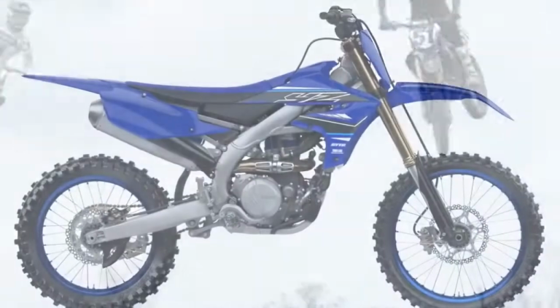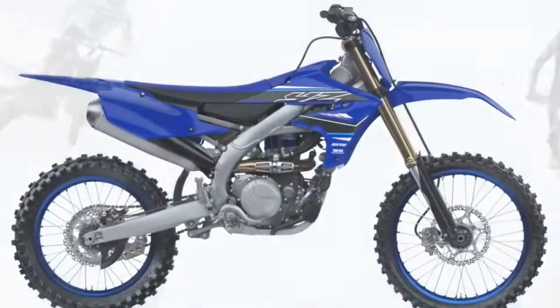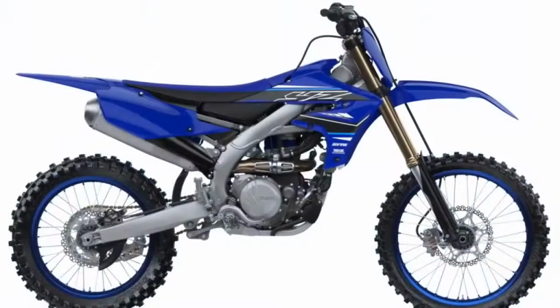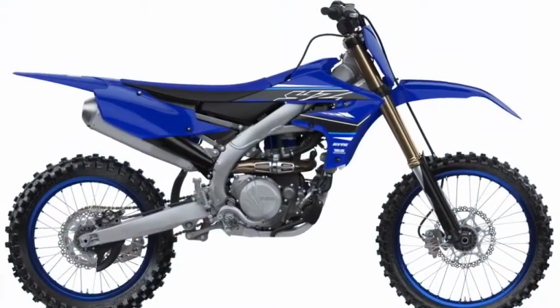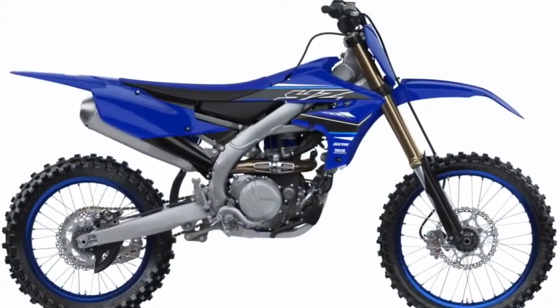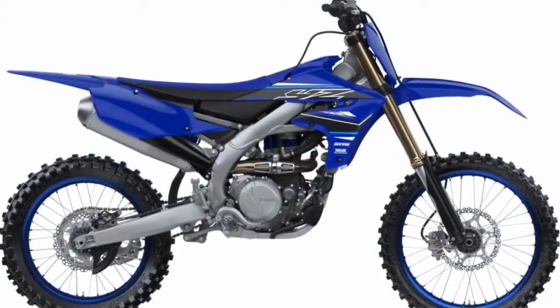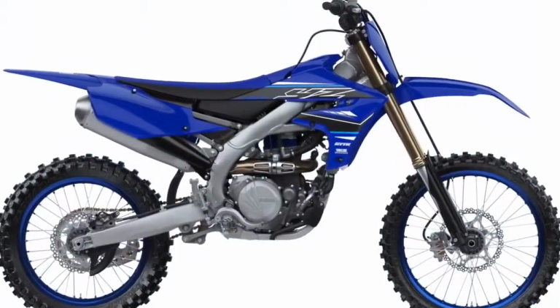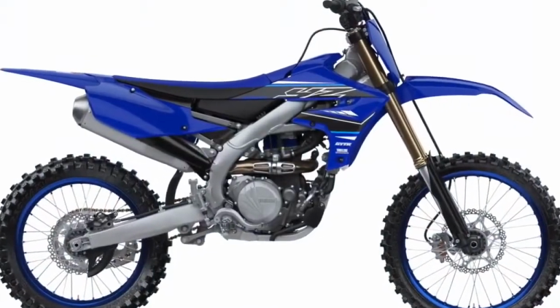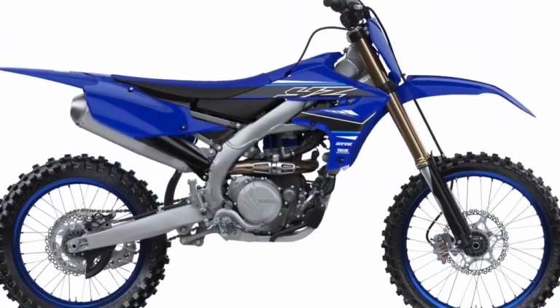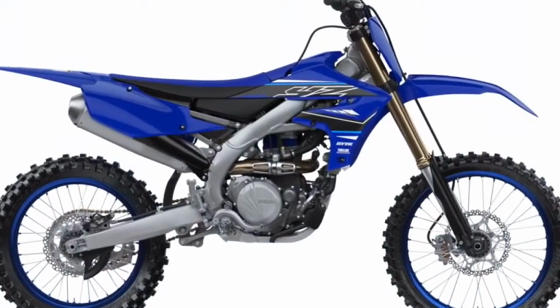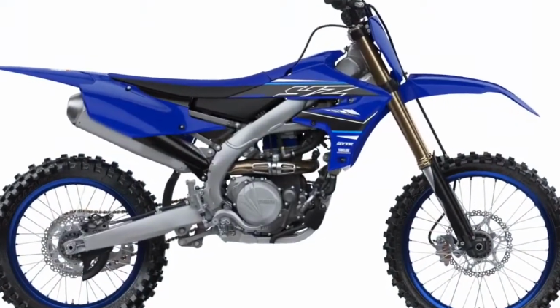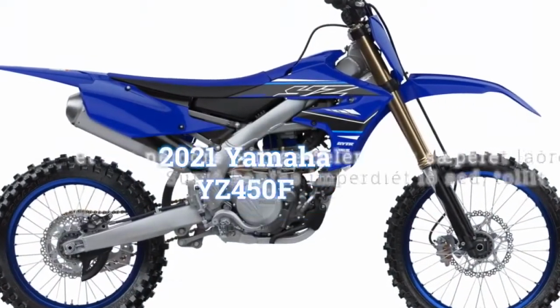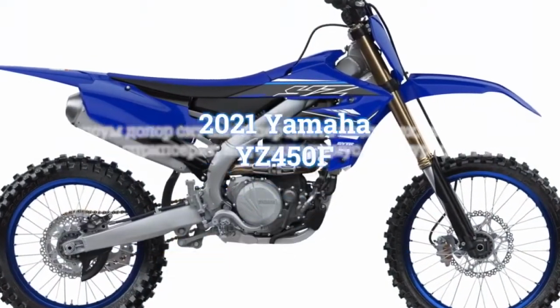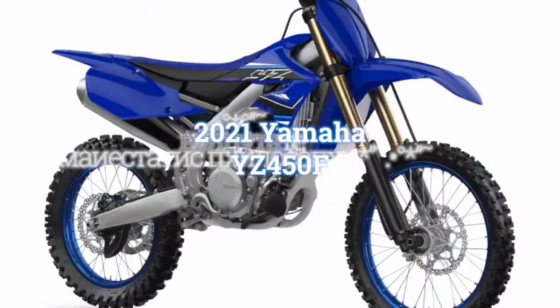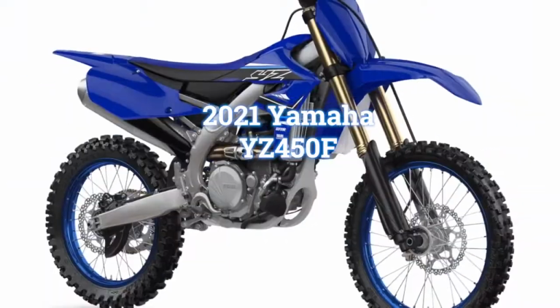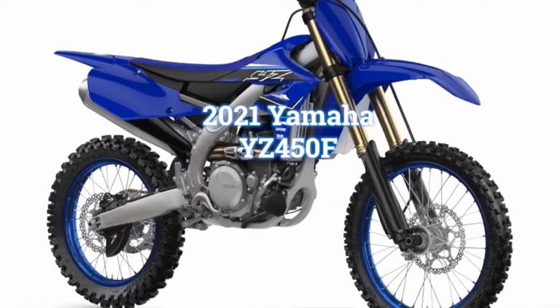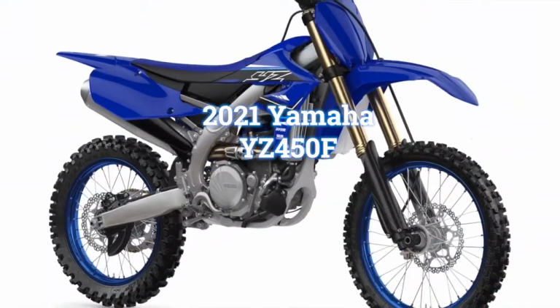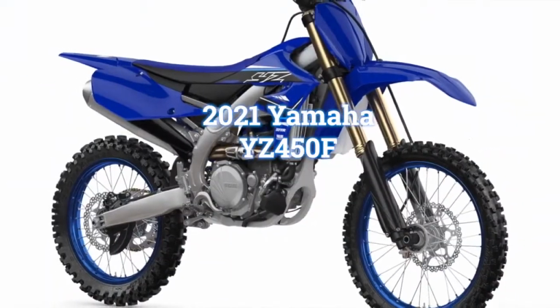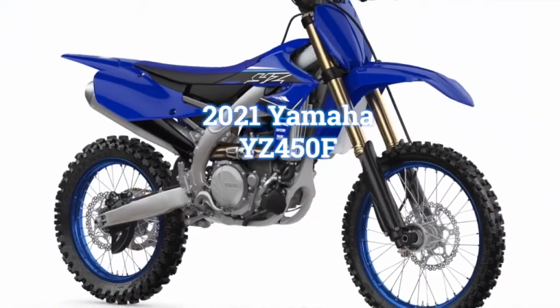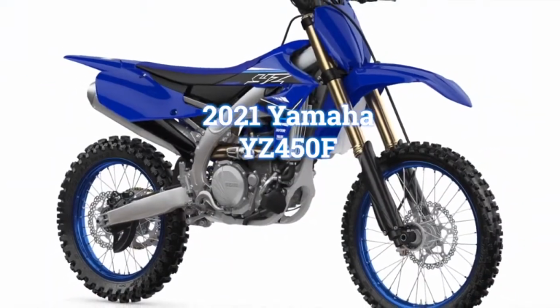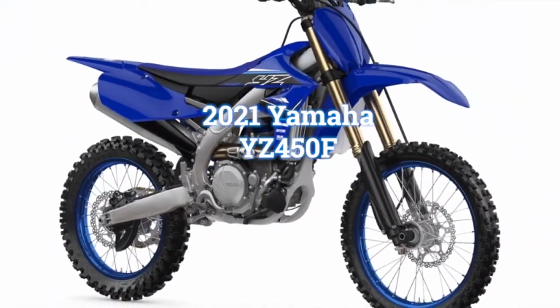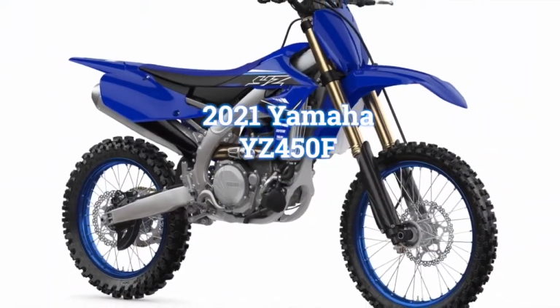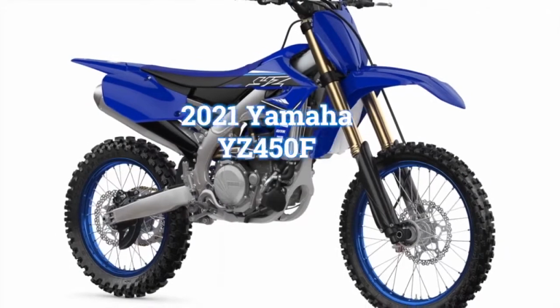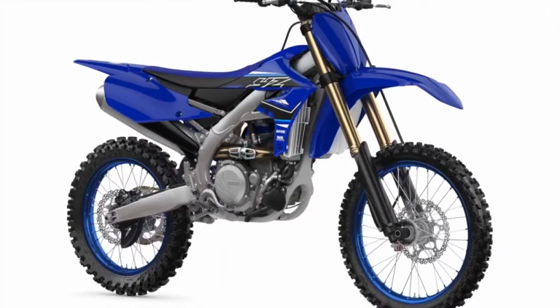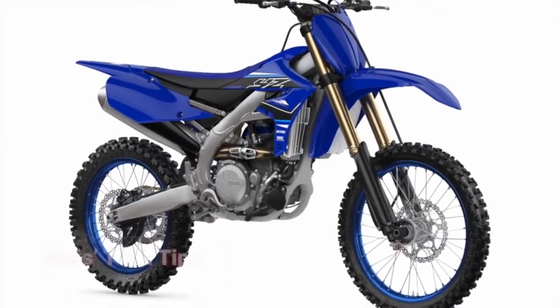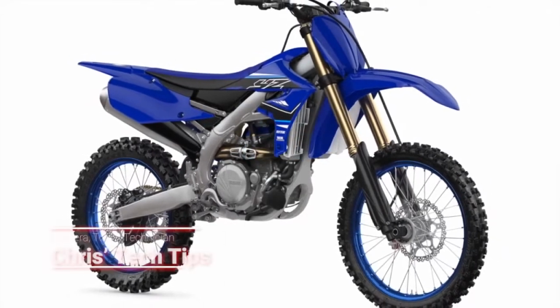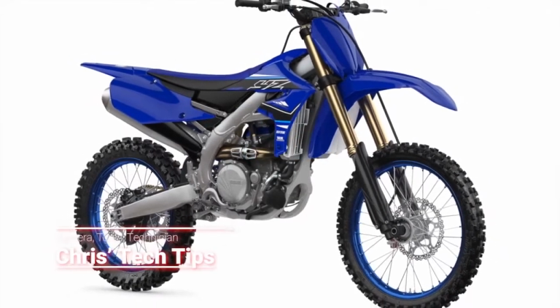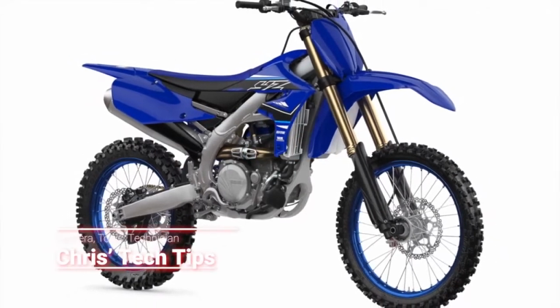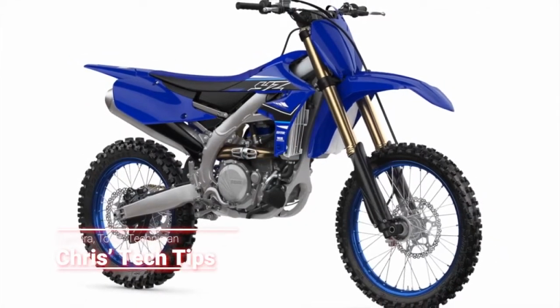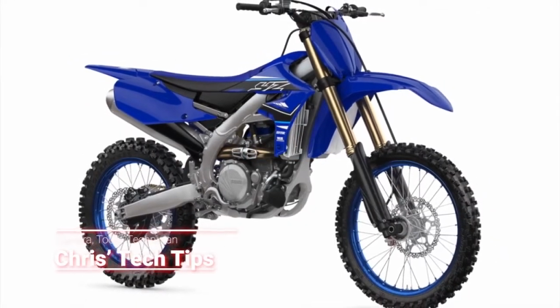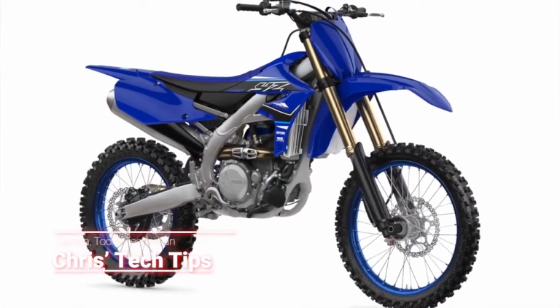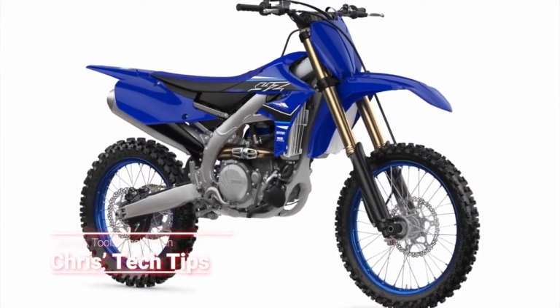Thanks for tuning in. I'm Chris with Chris's Tech Tips. Today we're going to talk about the new Yamaha YZ450F.